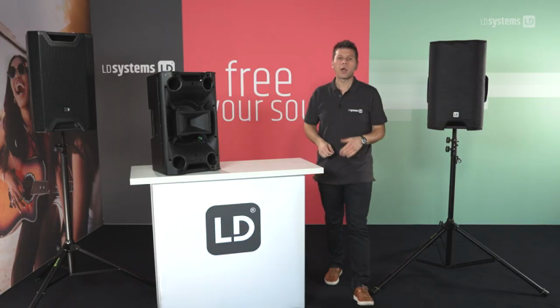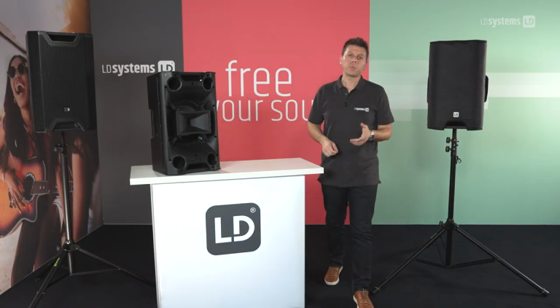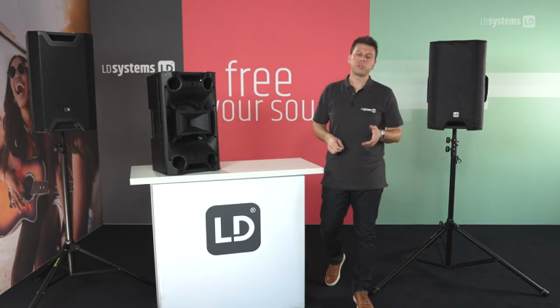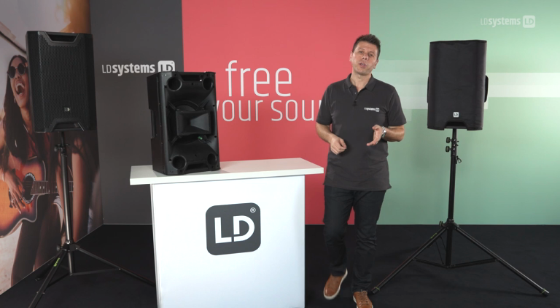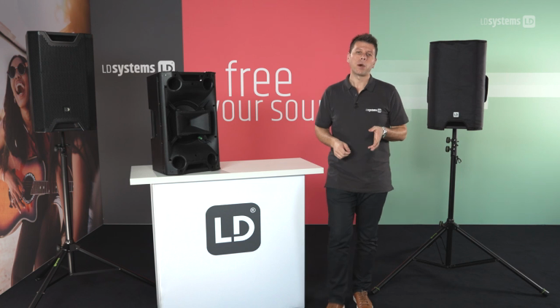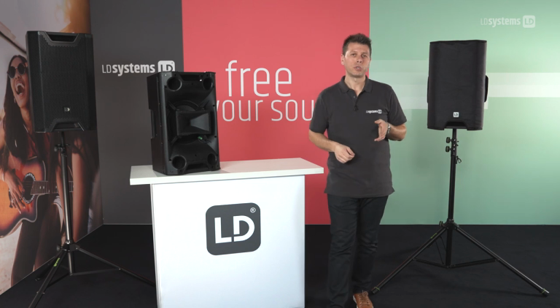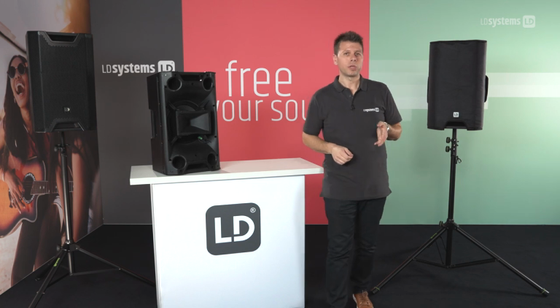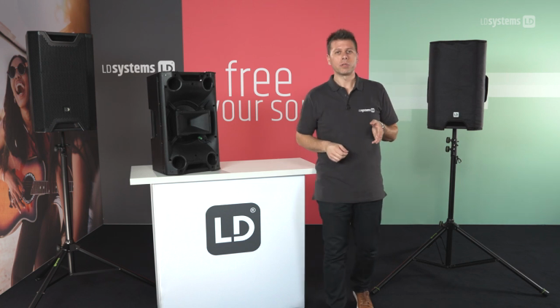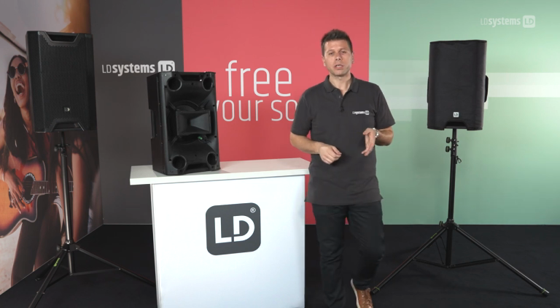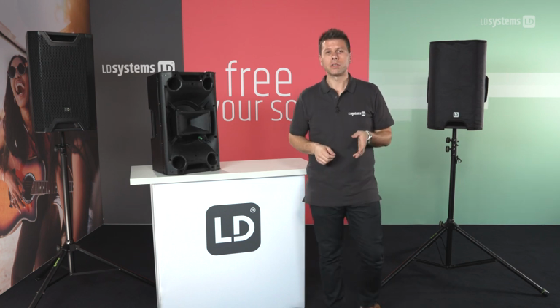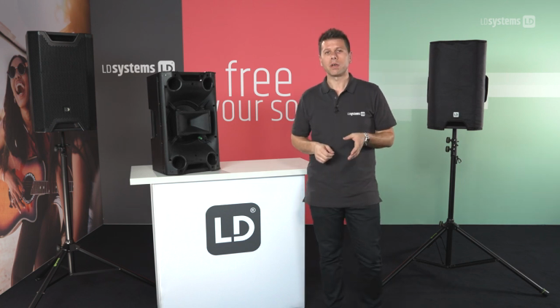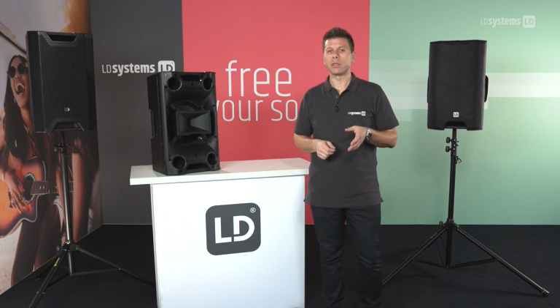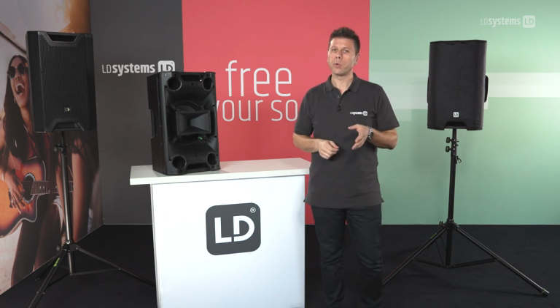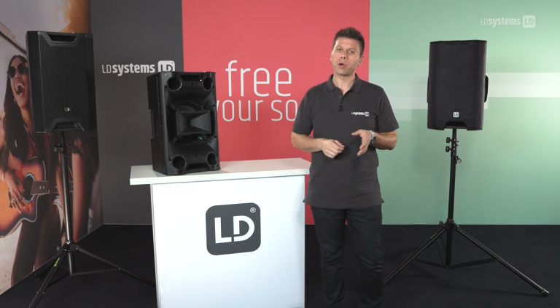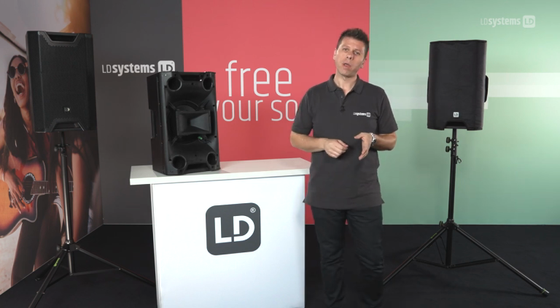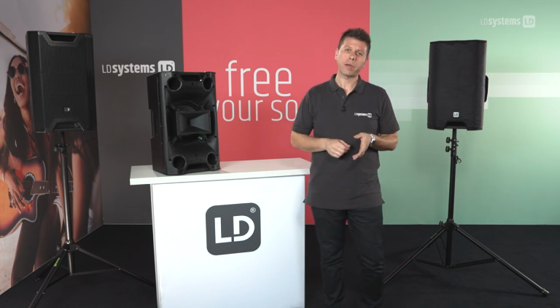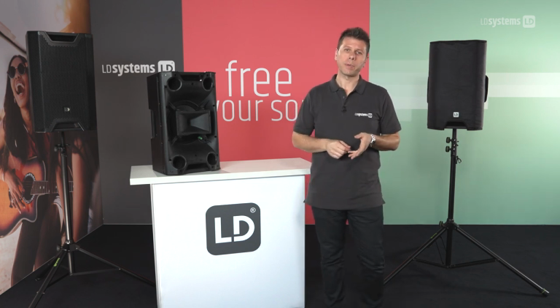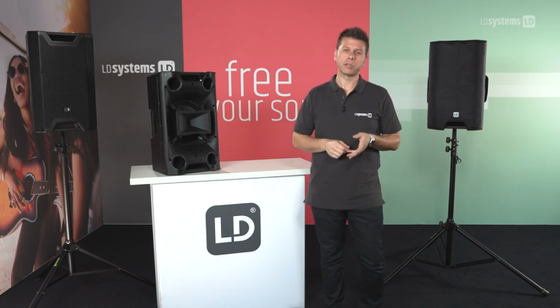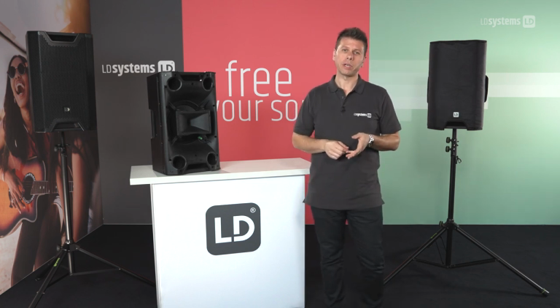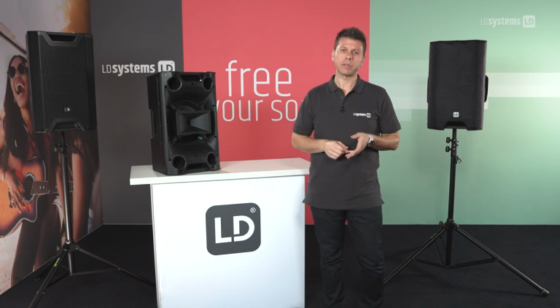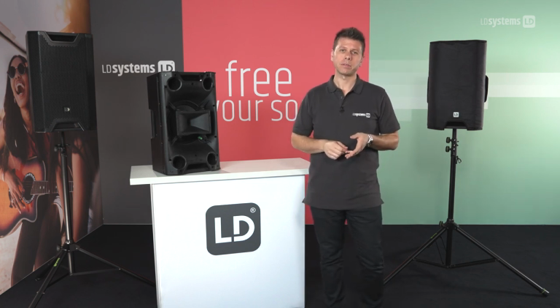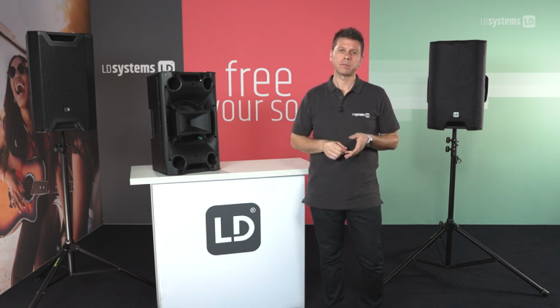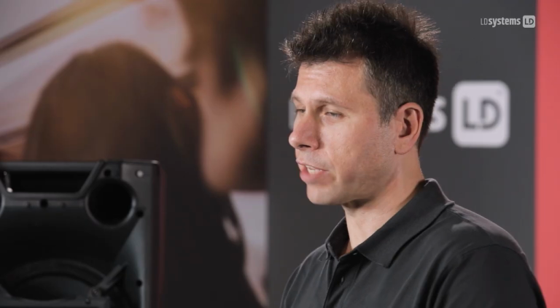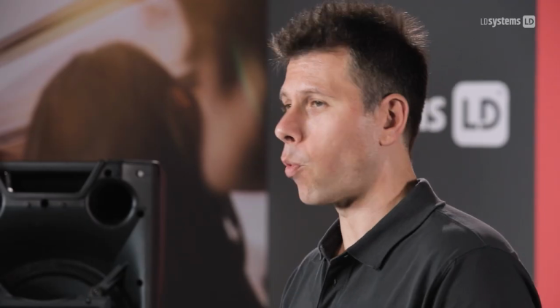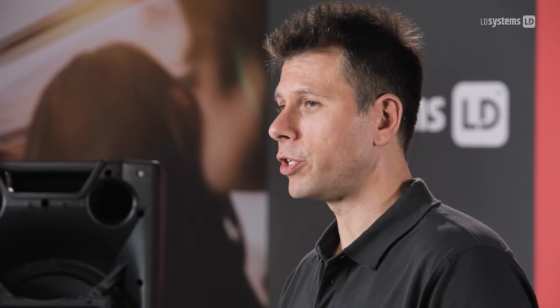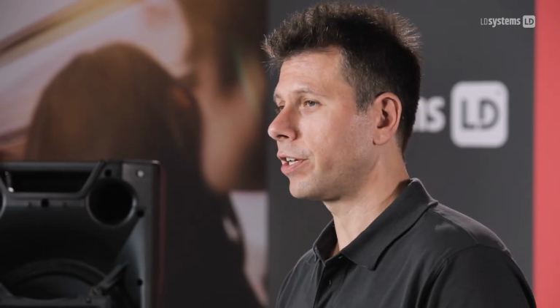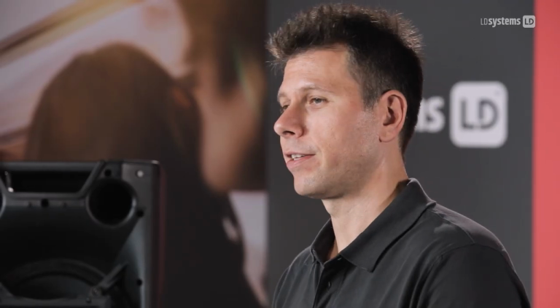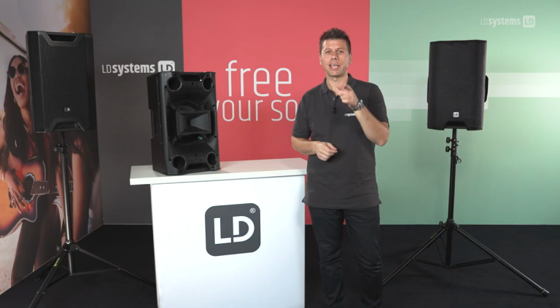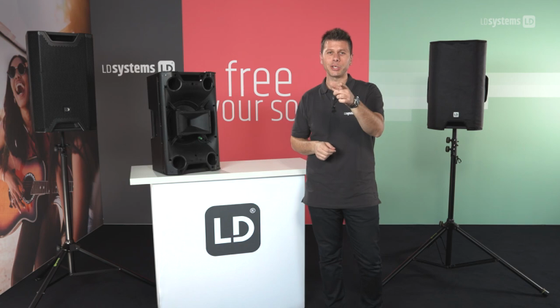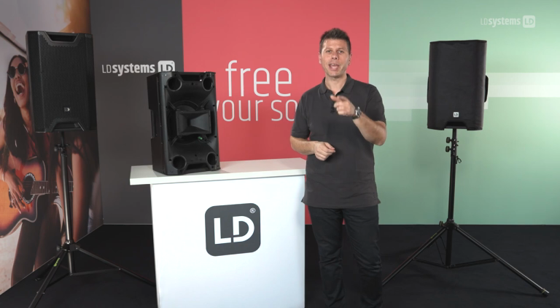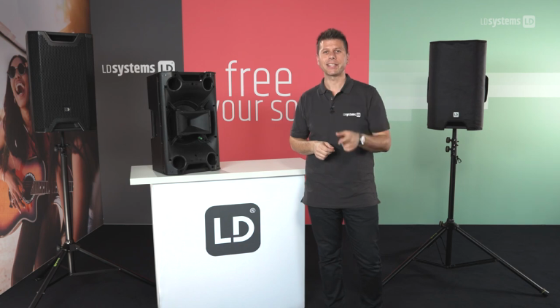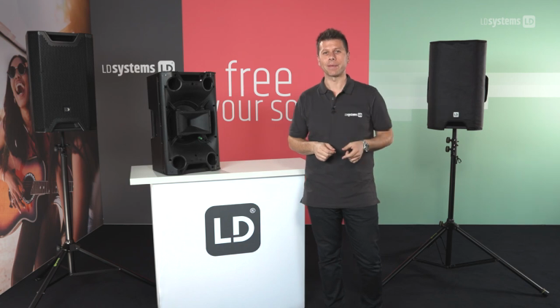I hope you enjoyed our short introduction on the new ICOA loudspeaker series. Thanks for watching and see you next time.